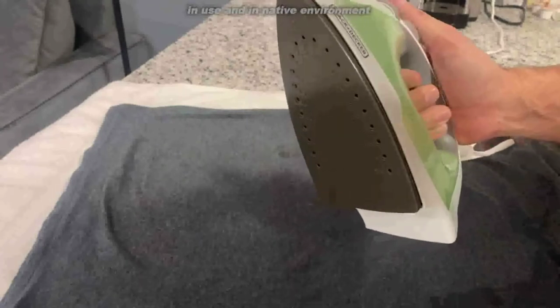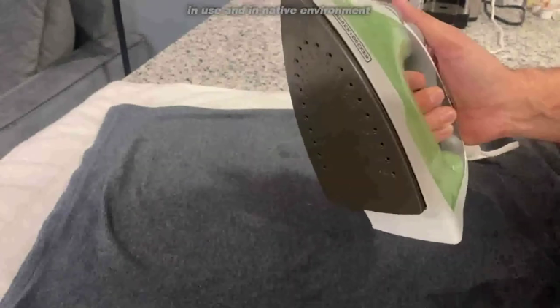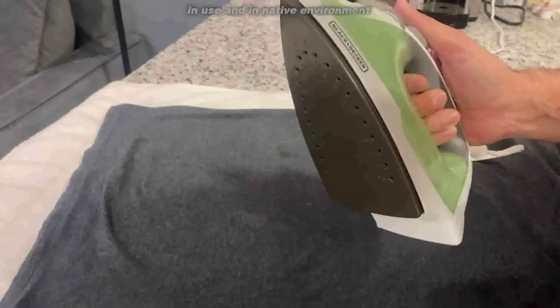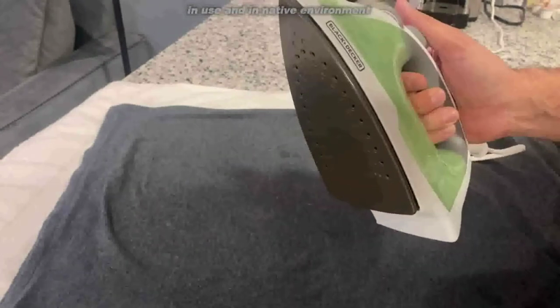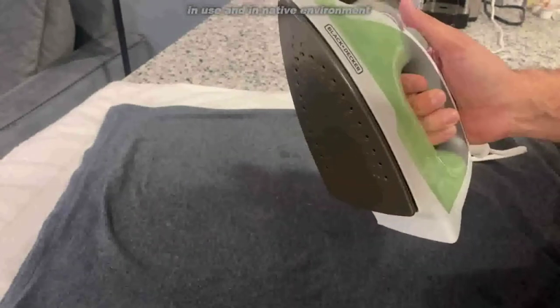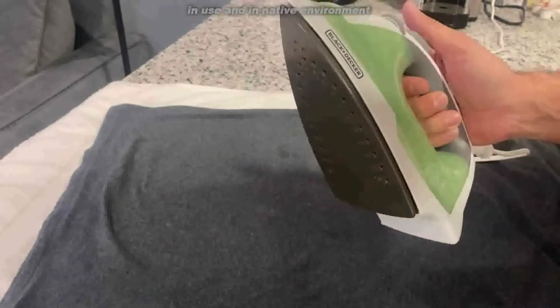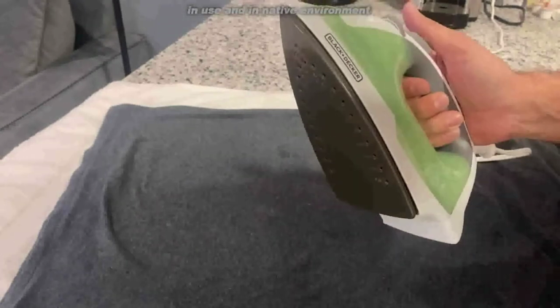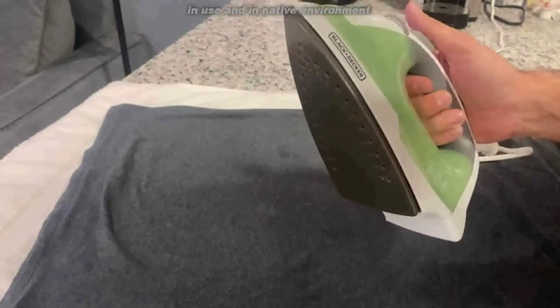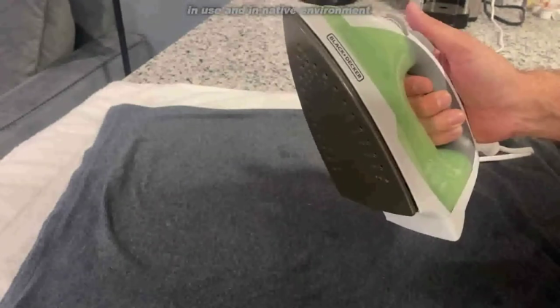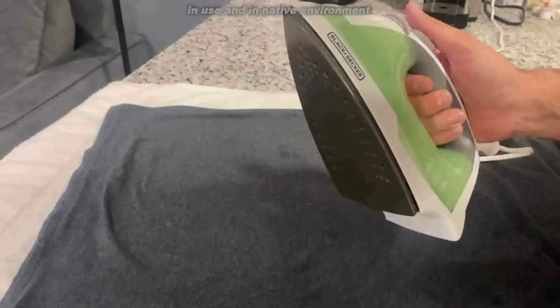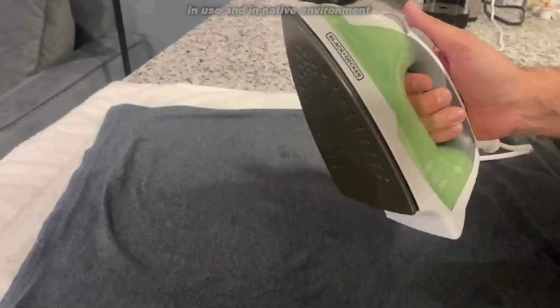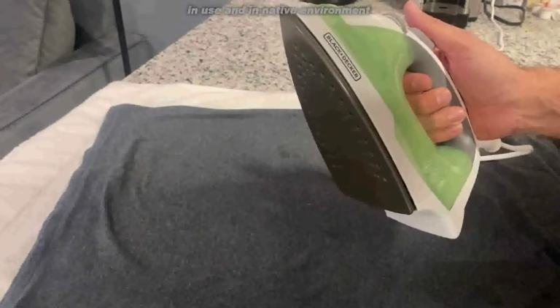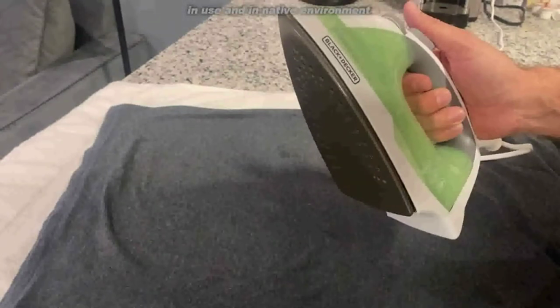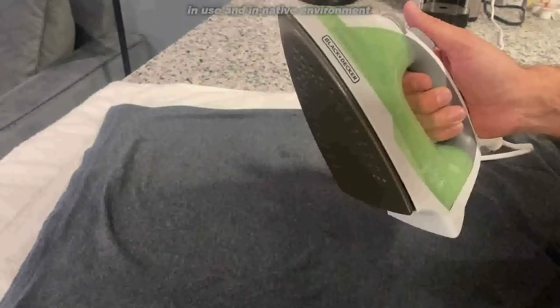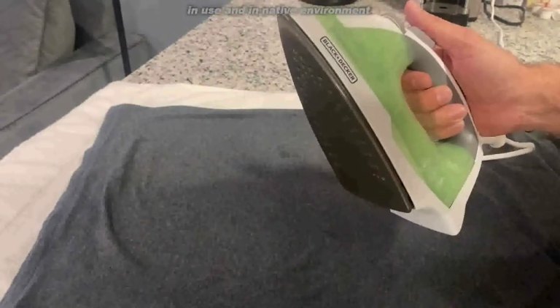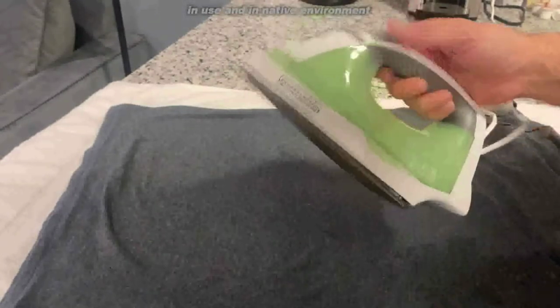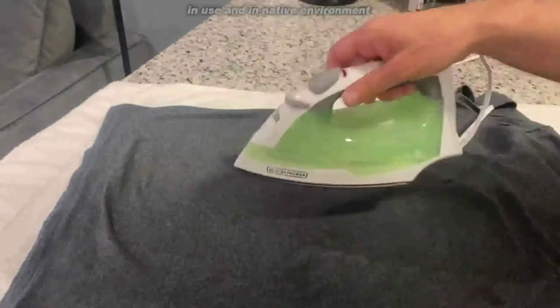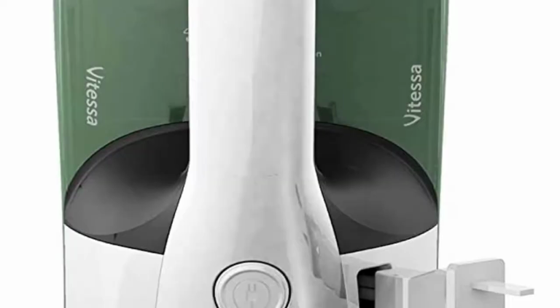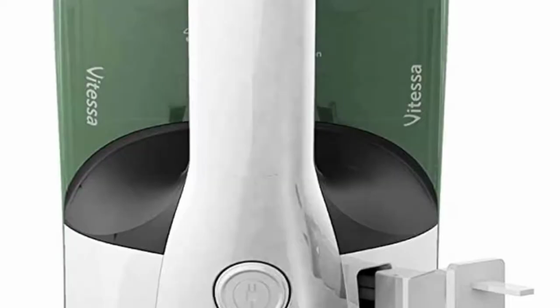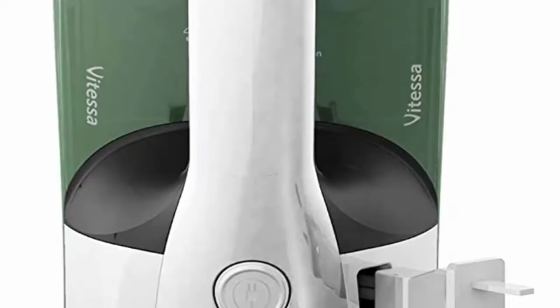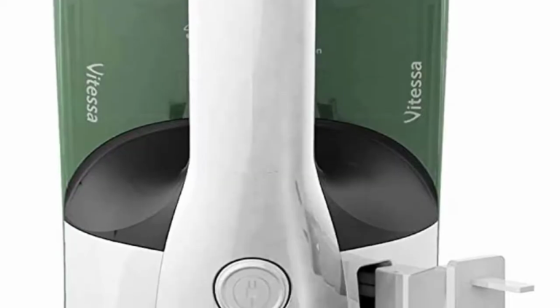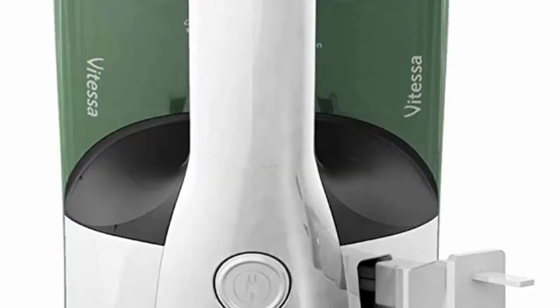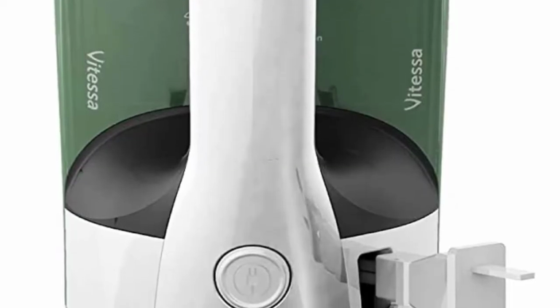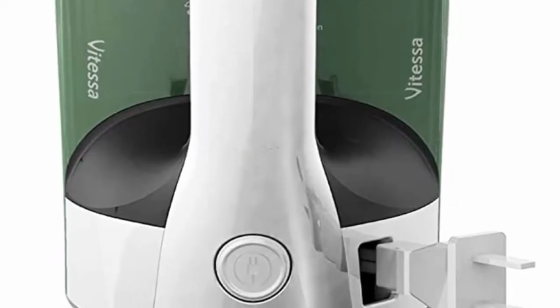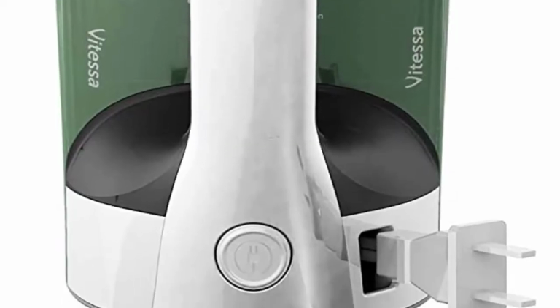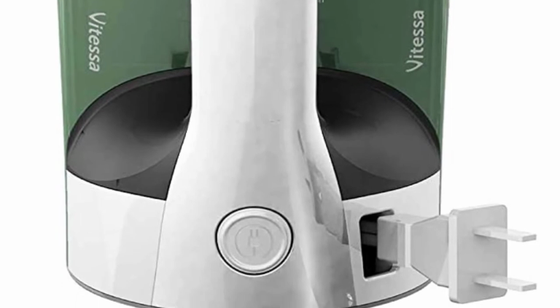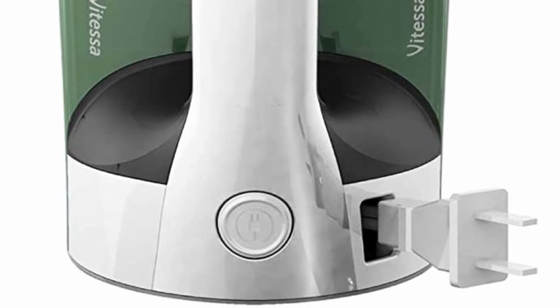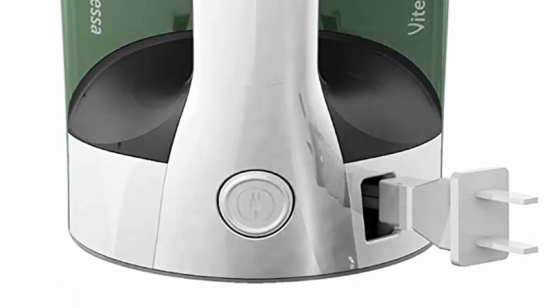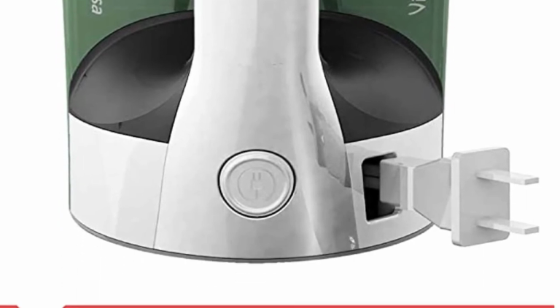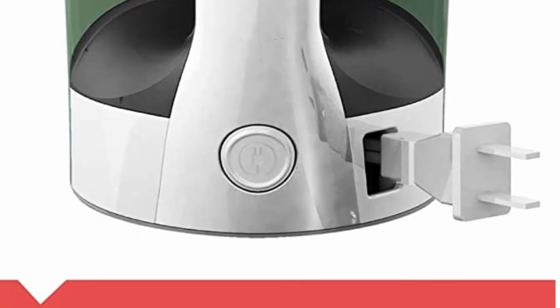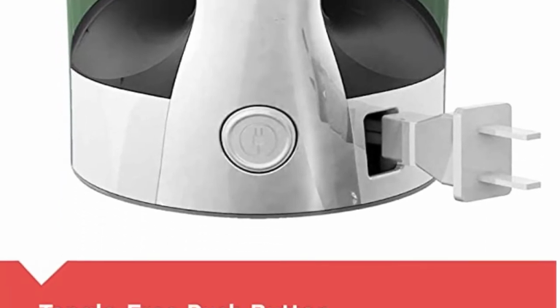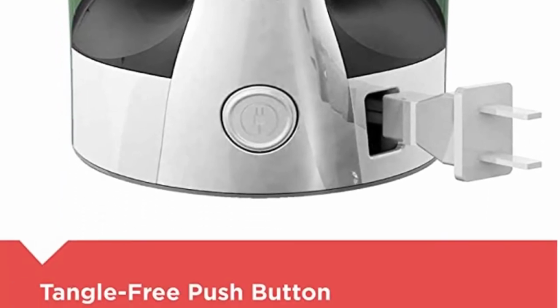With a long cord, attachments, and a water tank that is simple to fill, the retractable cable makes storing this steam iron as simple as pressing a button. It is a strong budget iron.